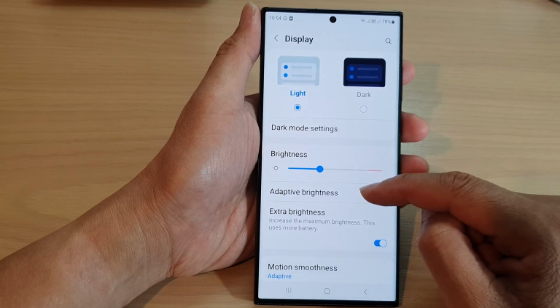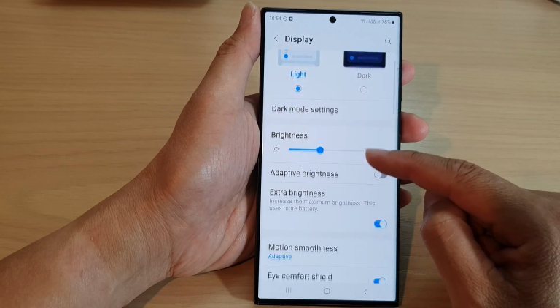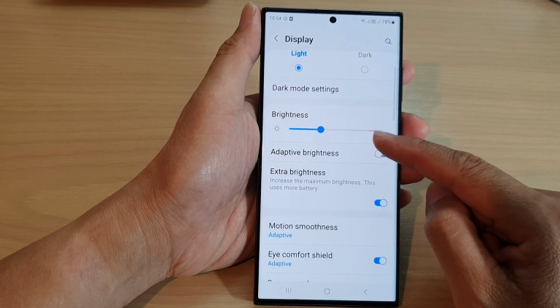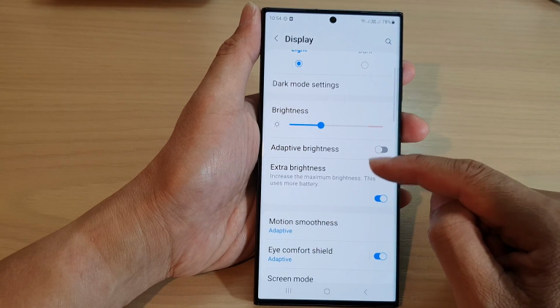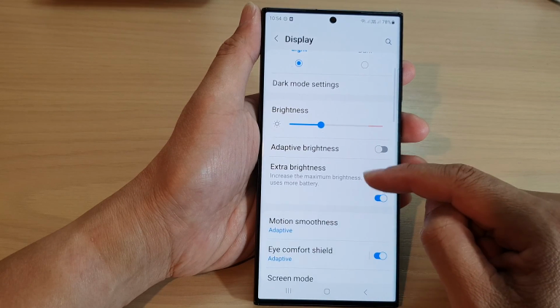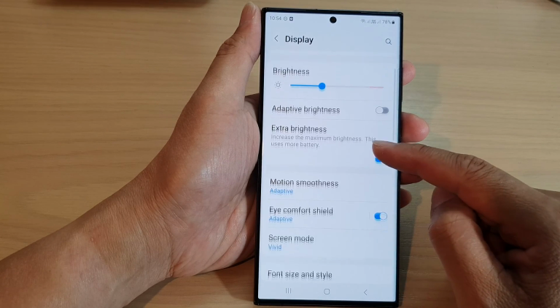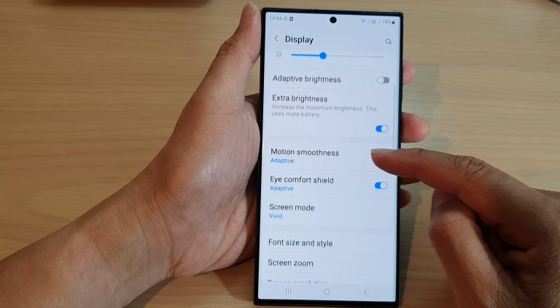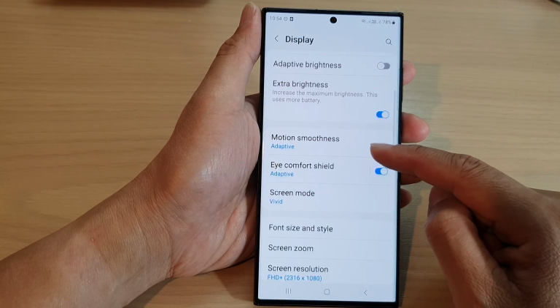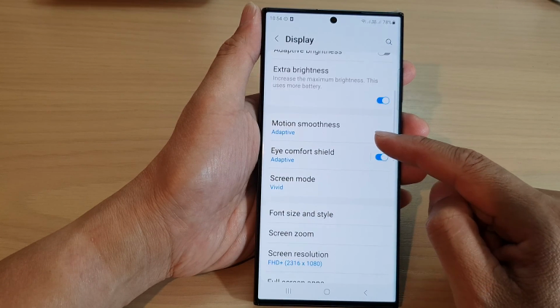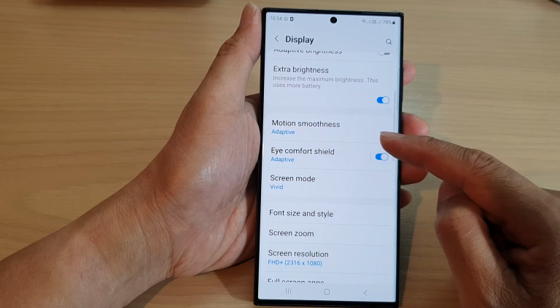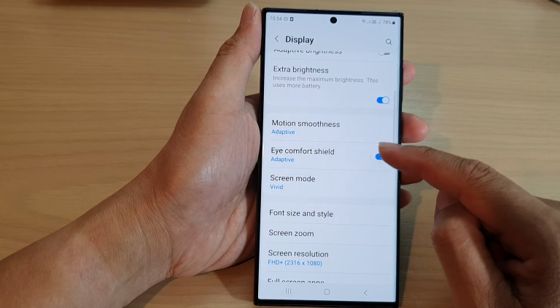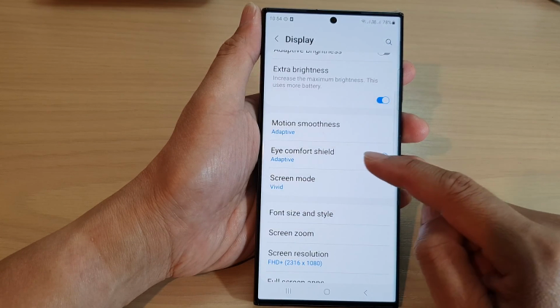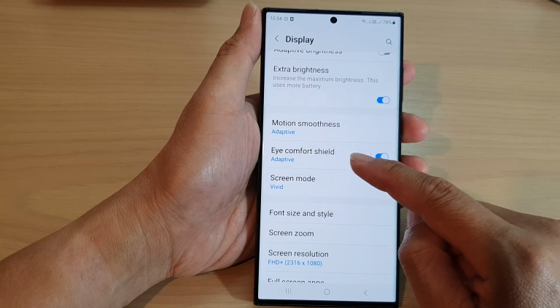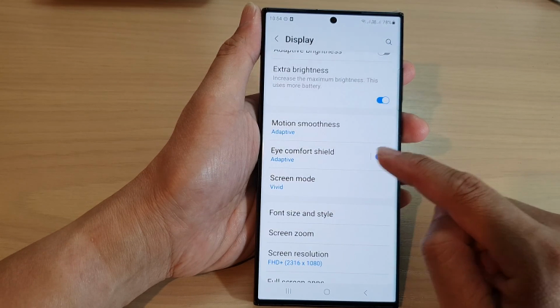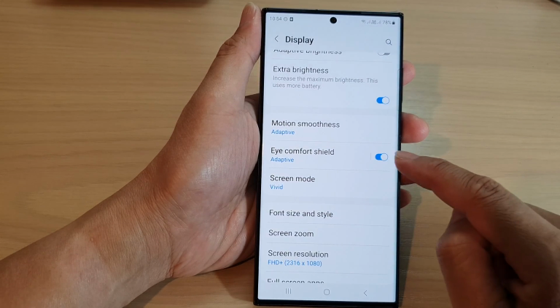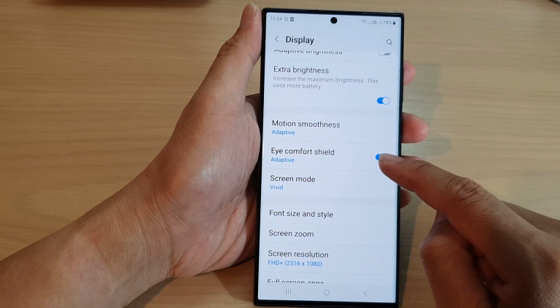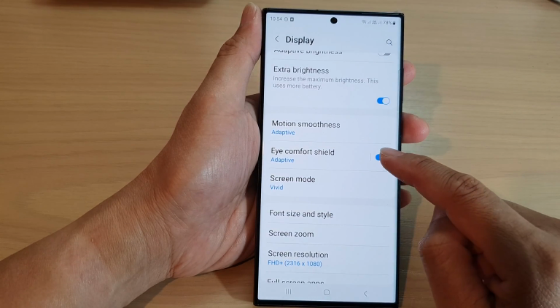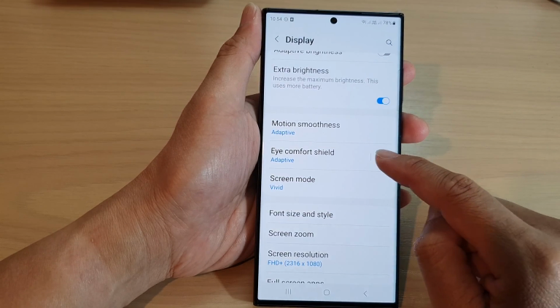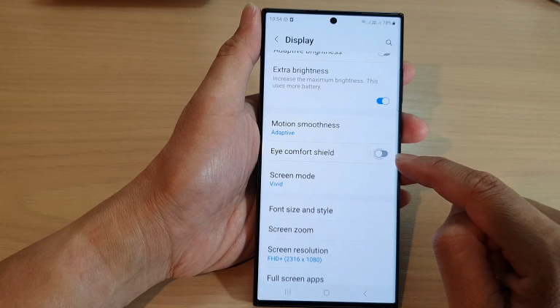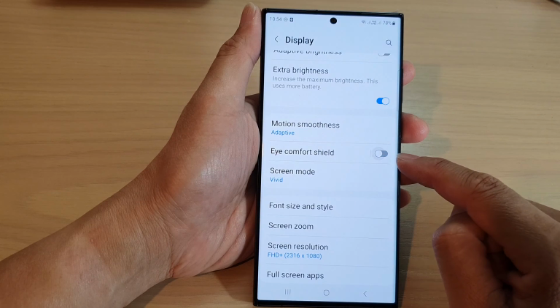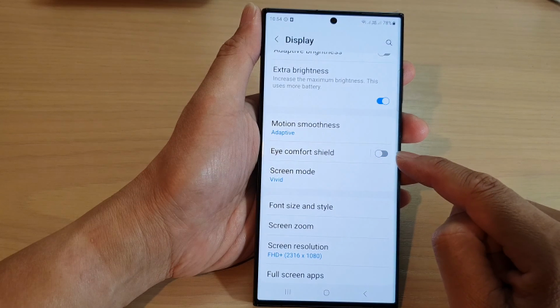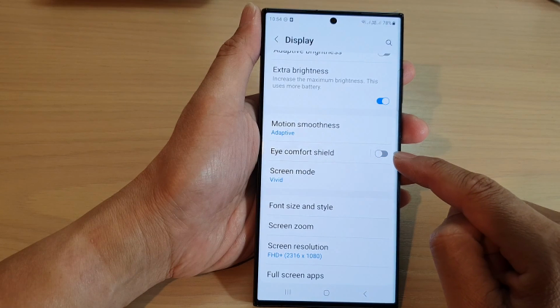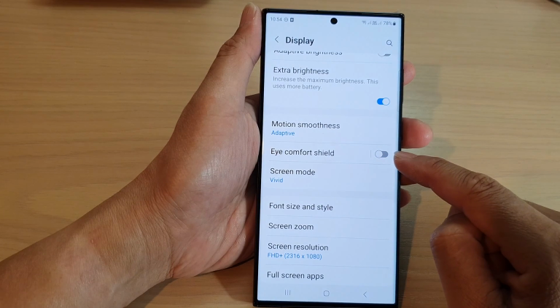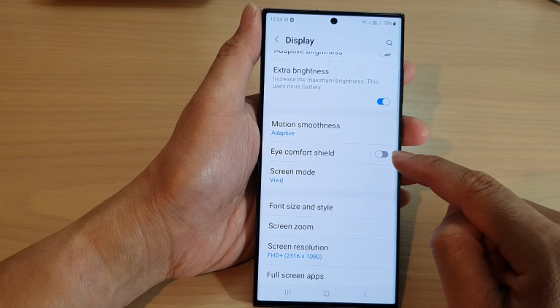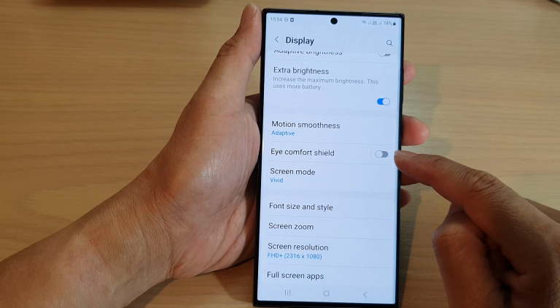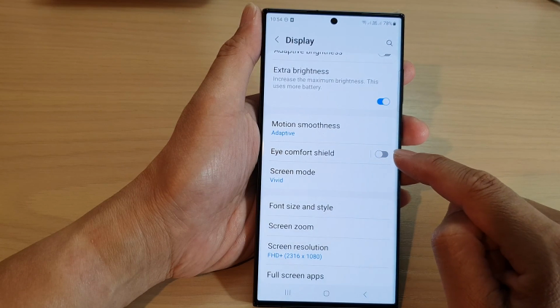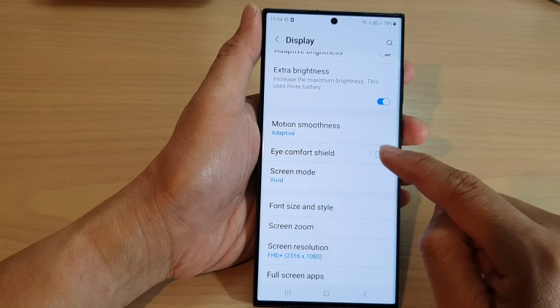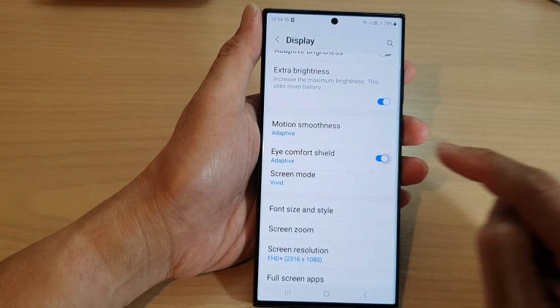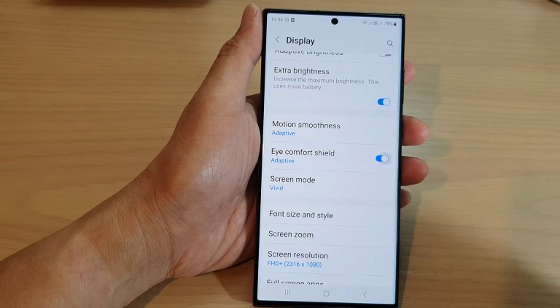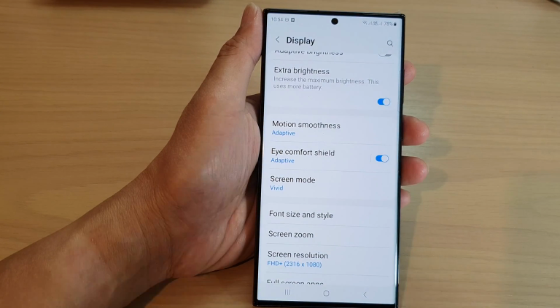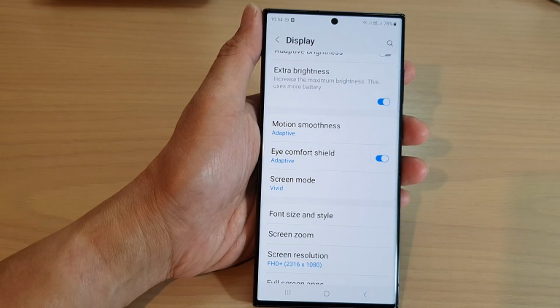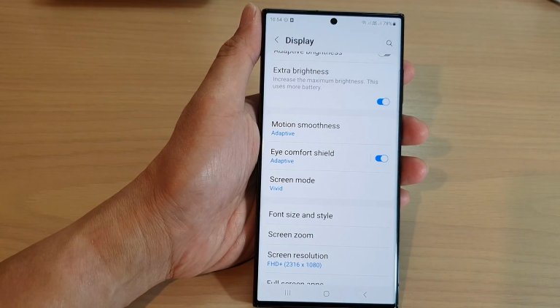Now scroll down and tap on iComfort Shield. Tap on the toggle button to turn it off or switch it on.